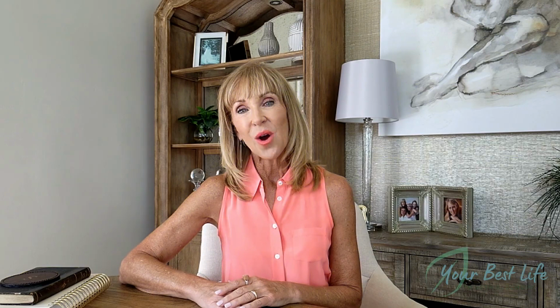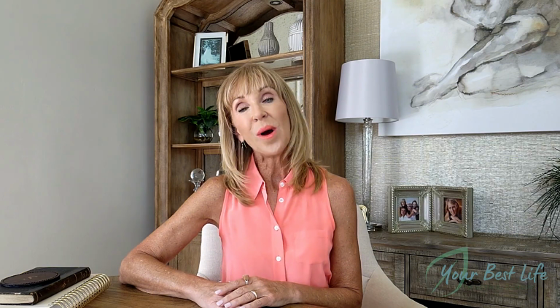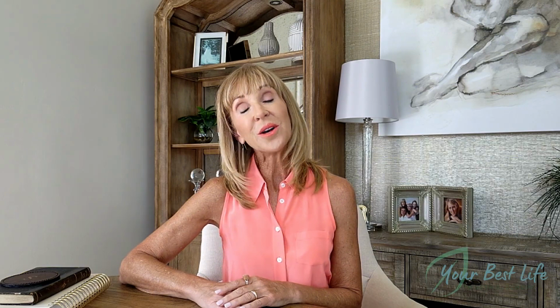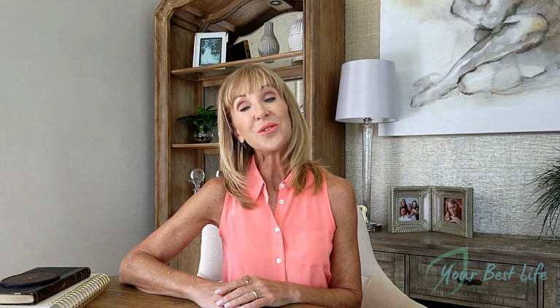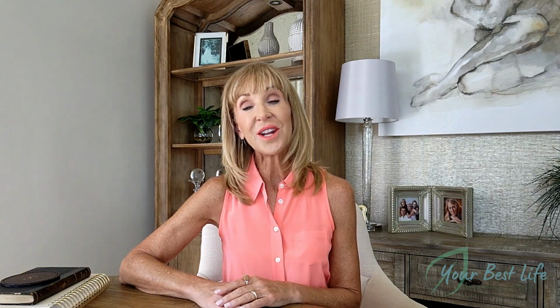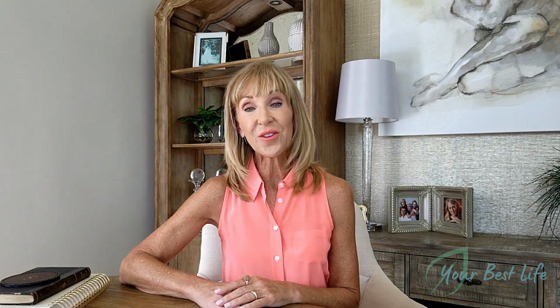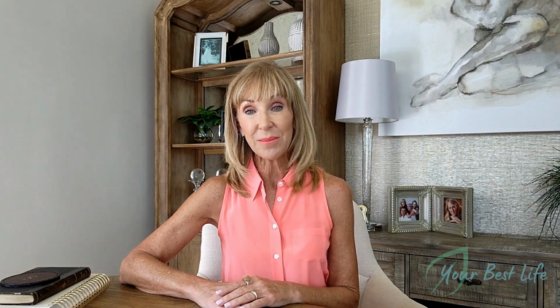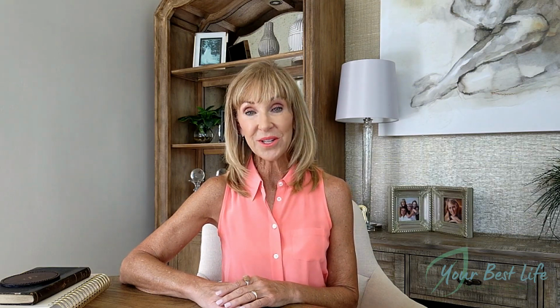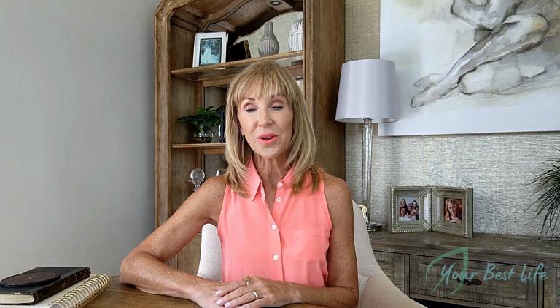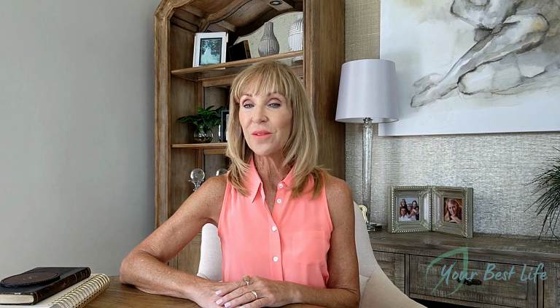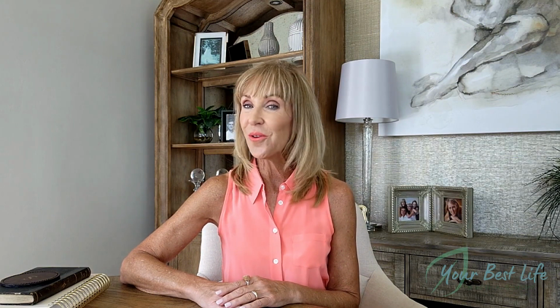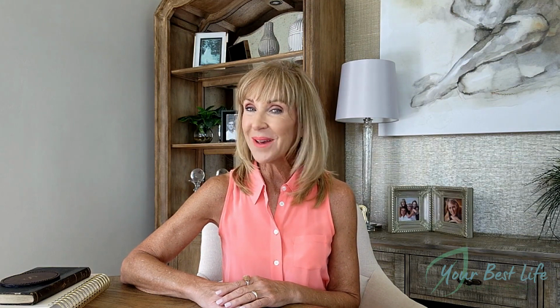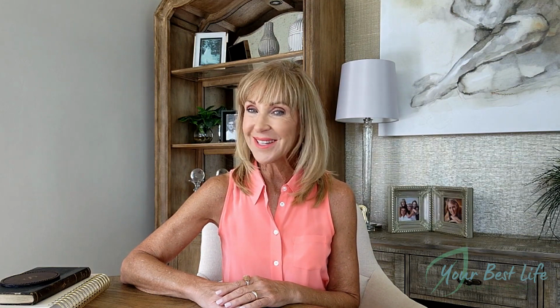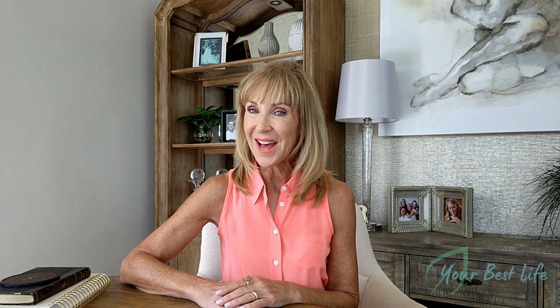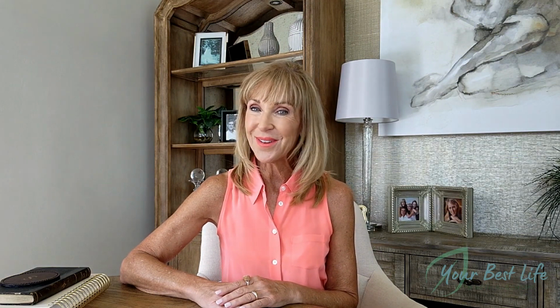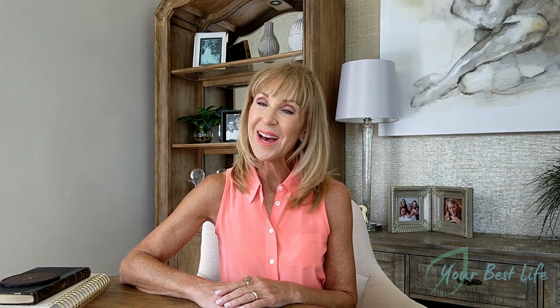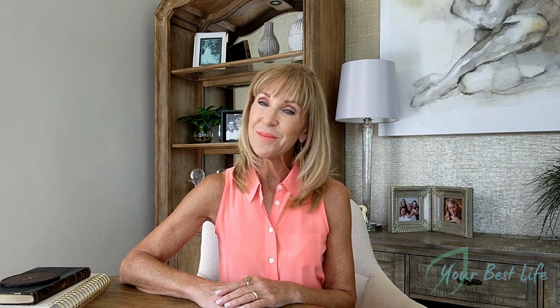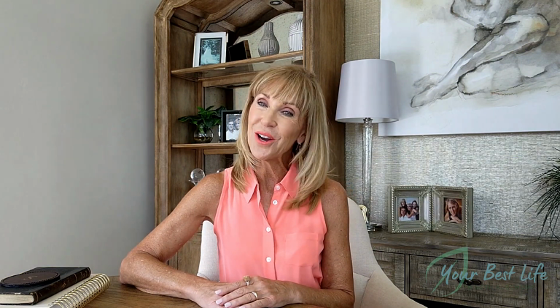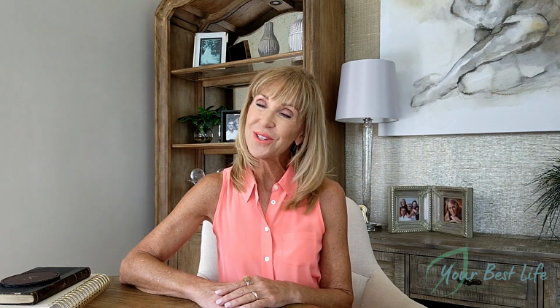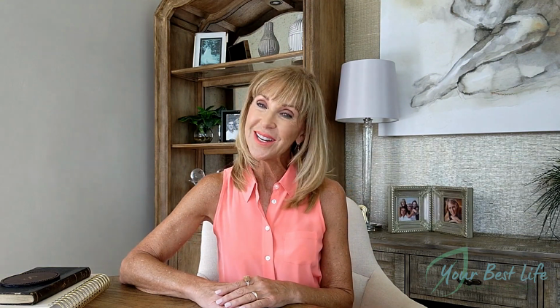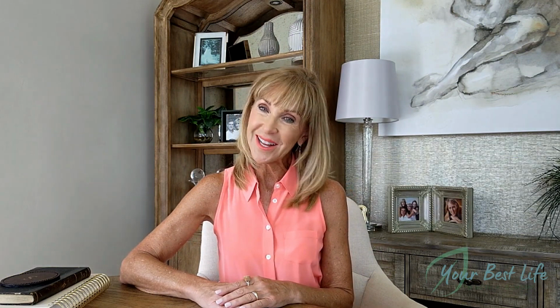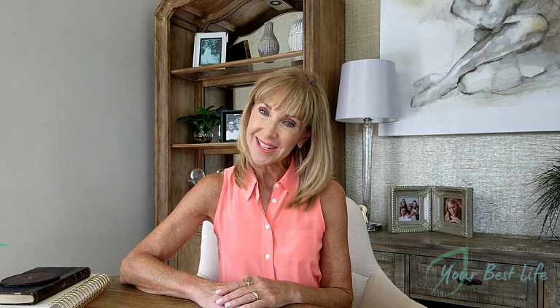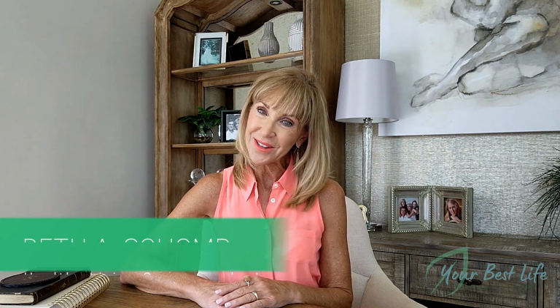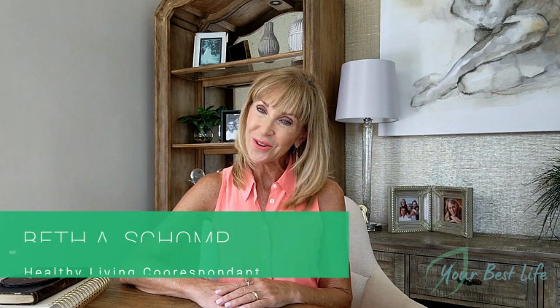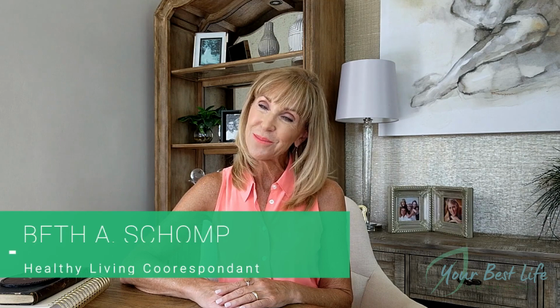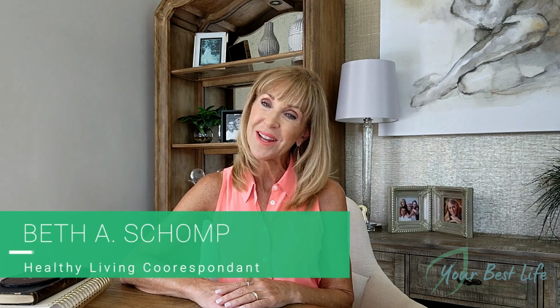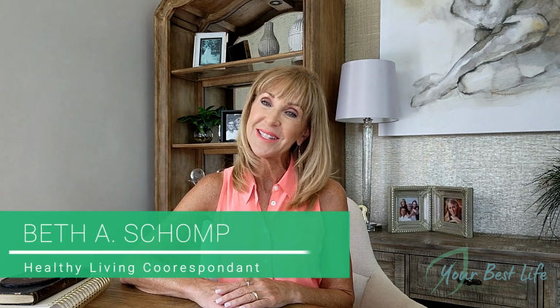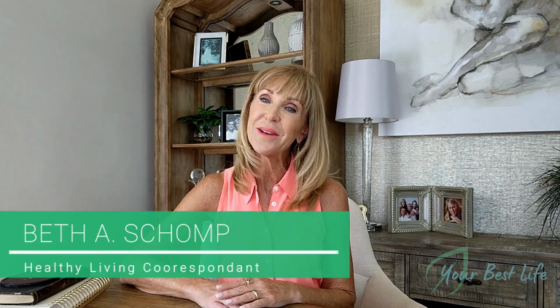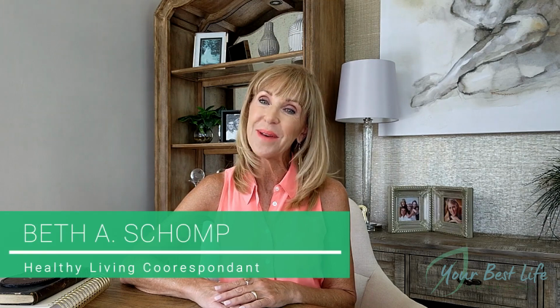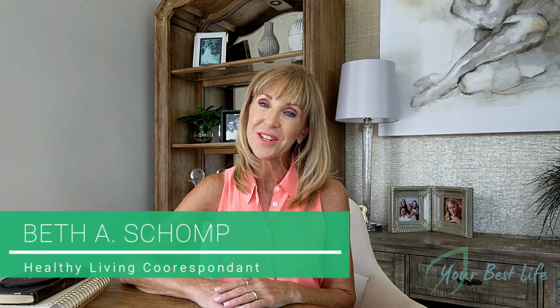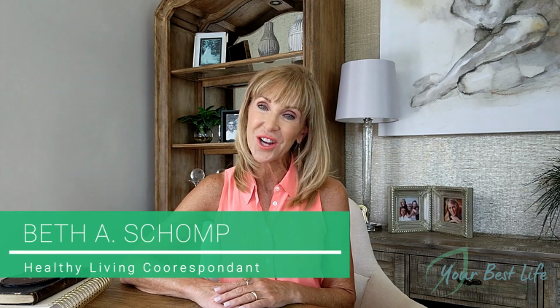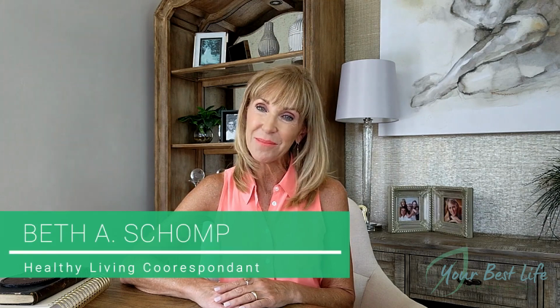Welcome to another episode of Your Best Life. I'm your host and healthy living correspondent, Beth Schomp.